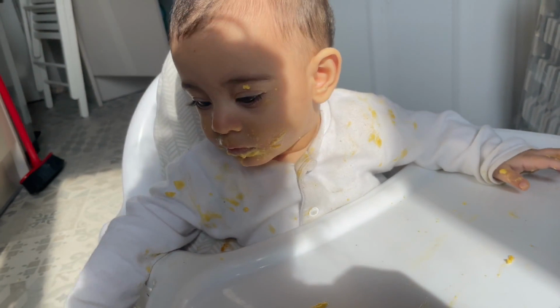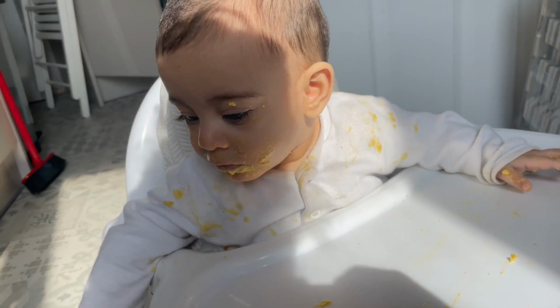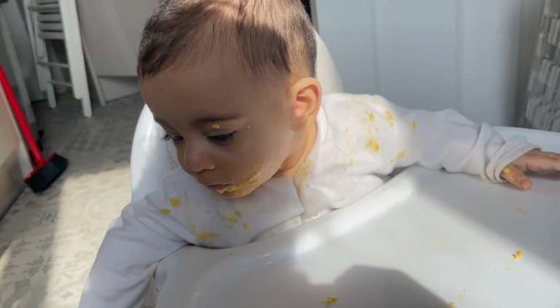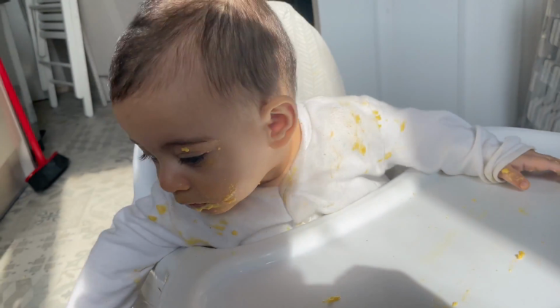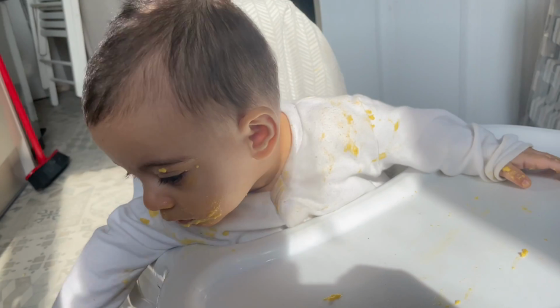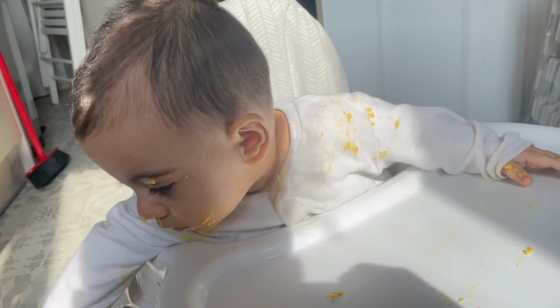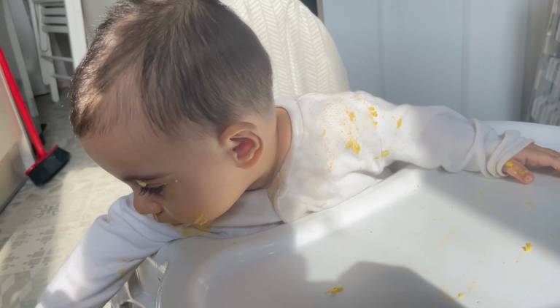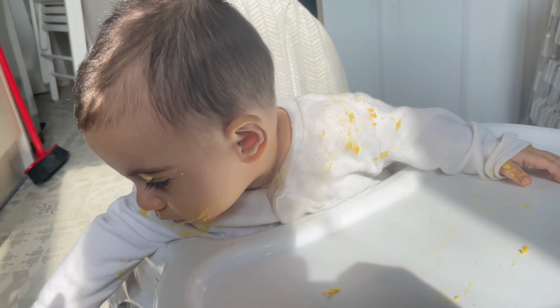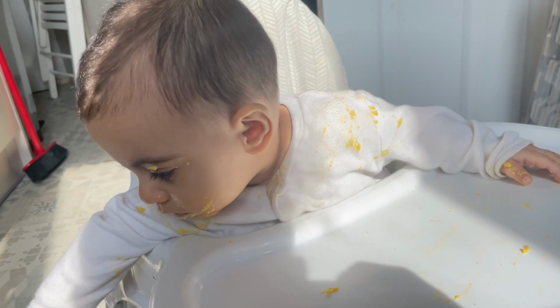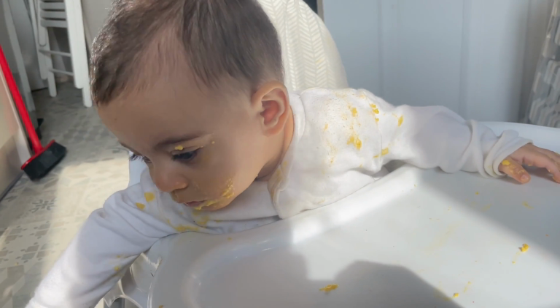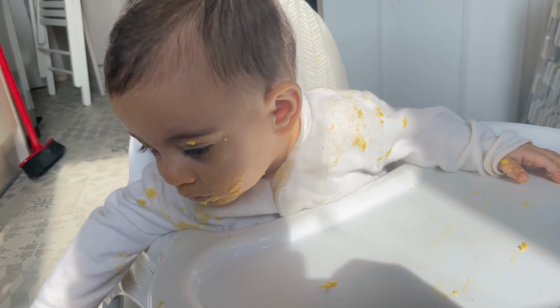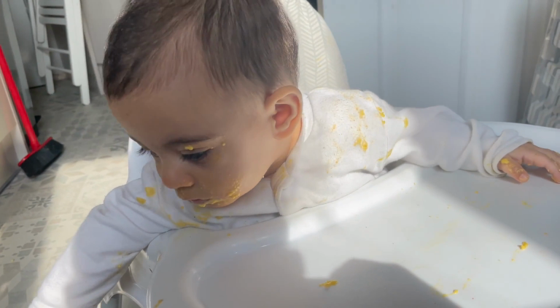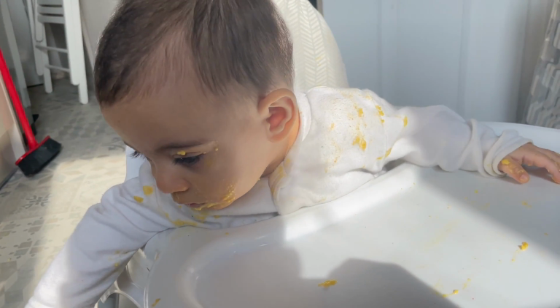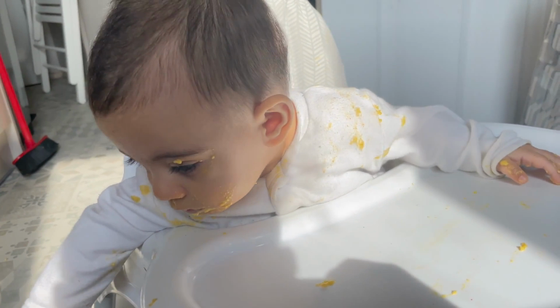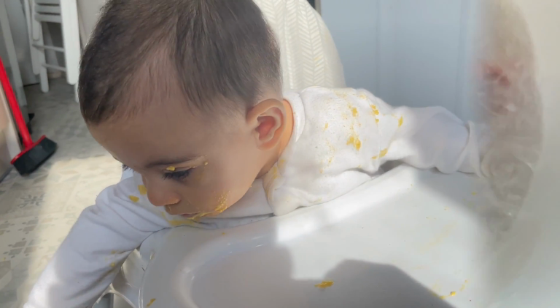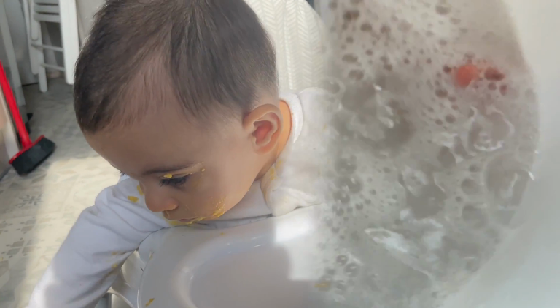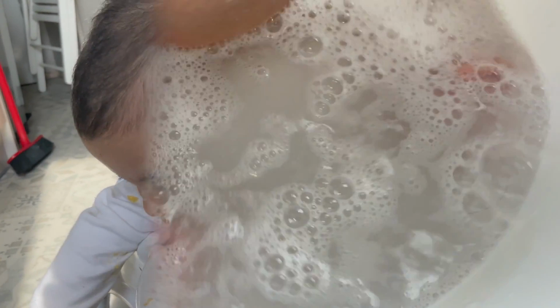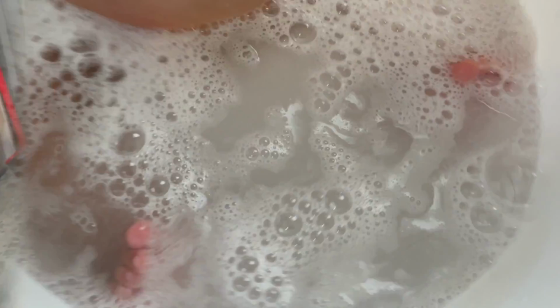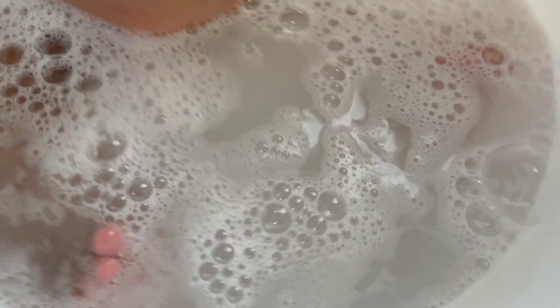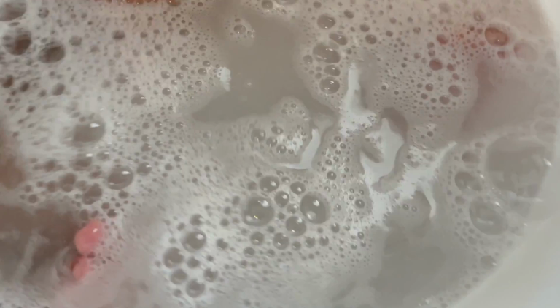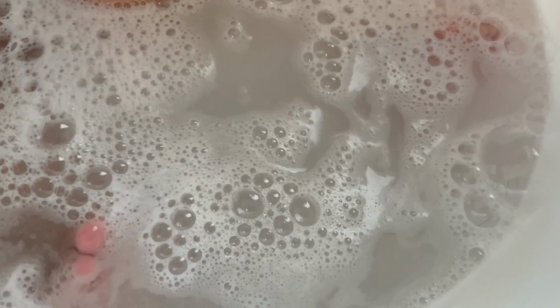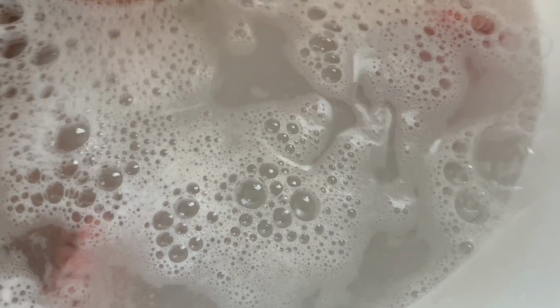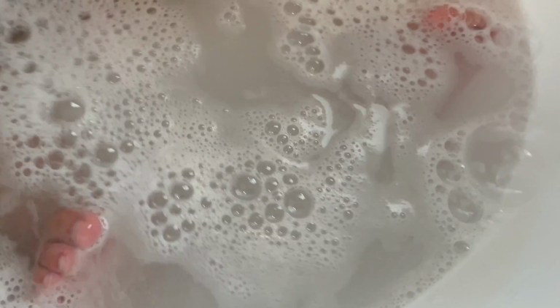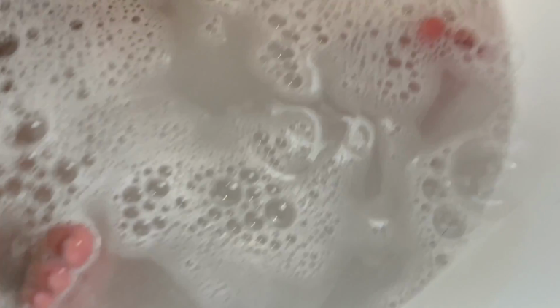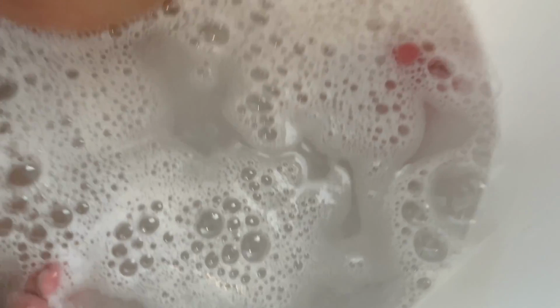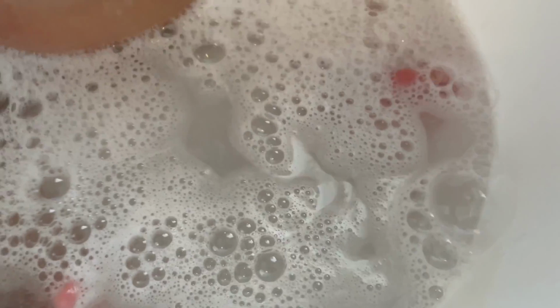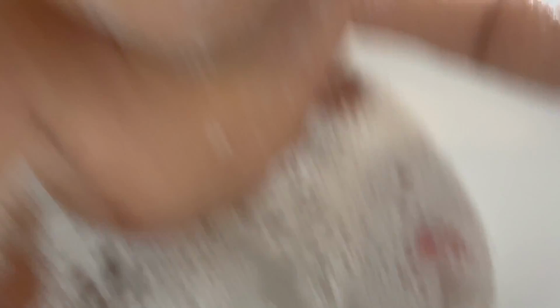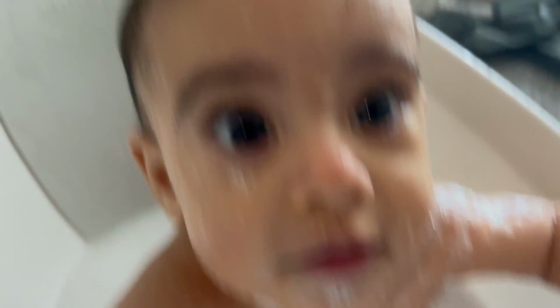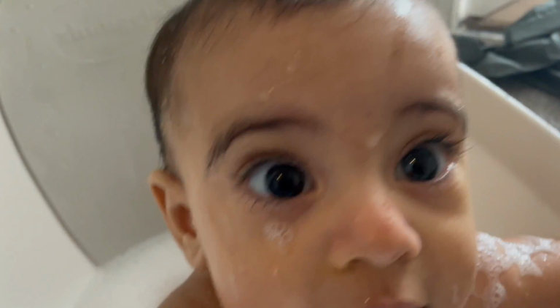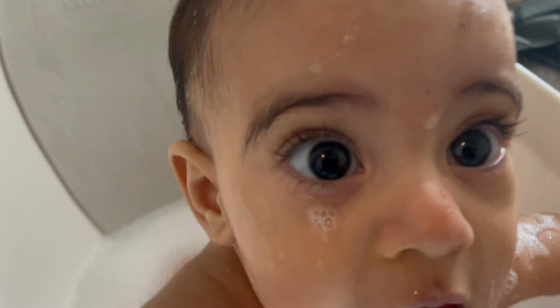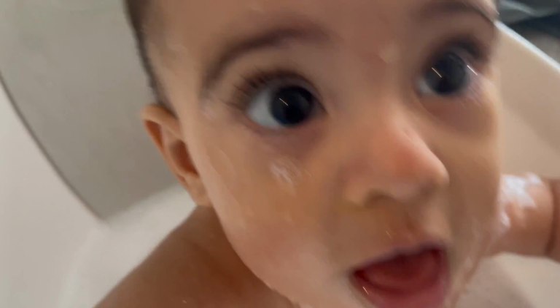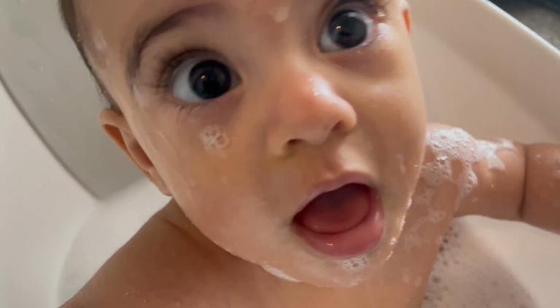Now I need to get her cleaned up — it was just easier to give her a bath.